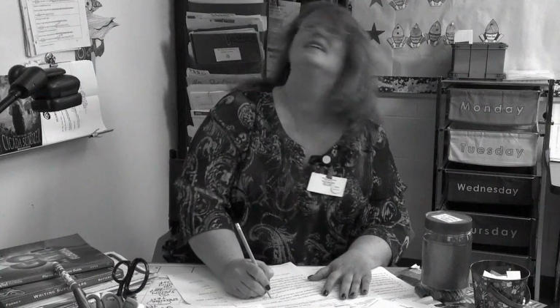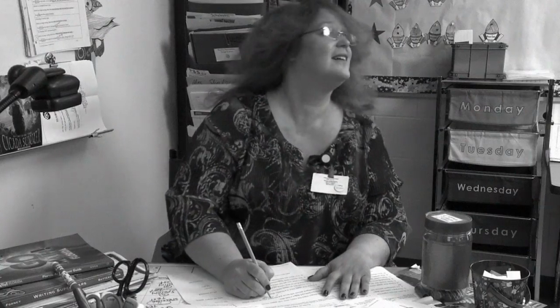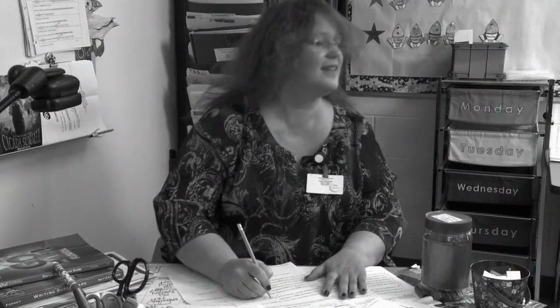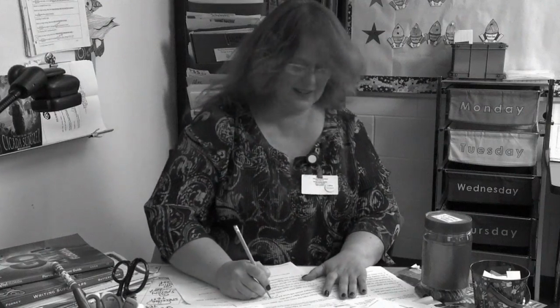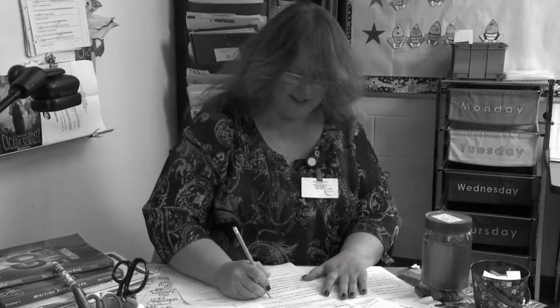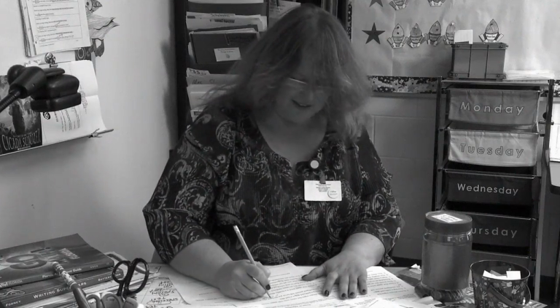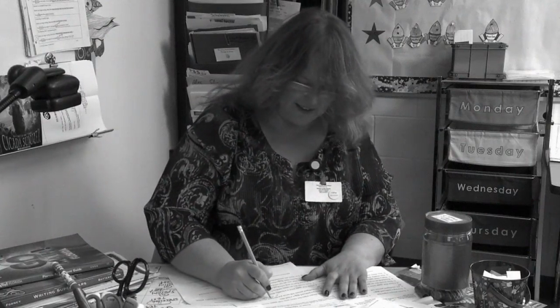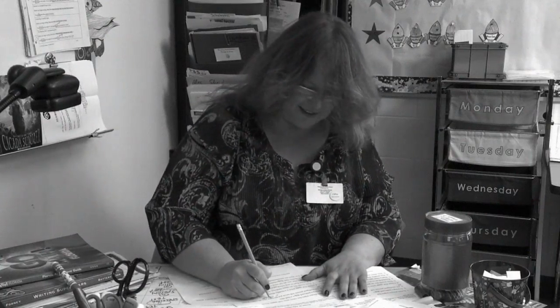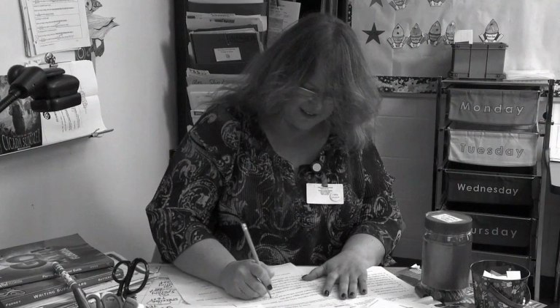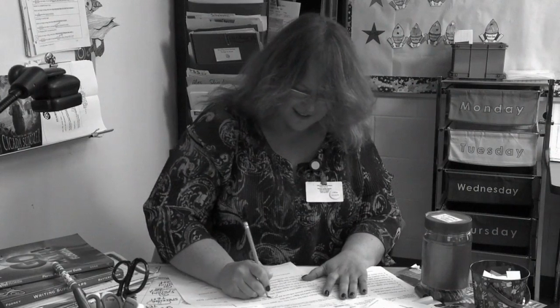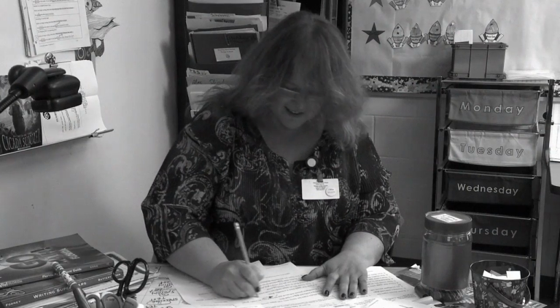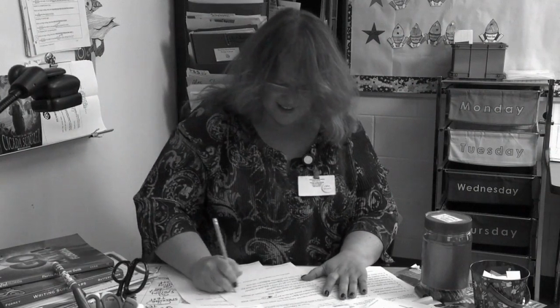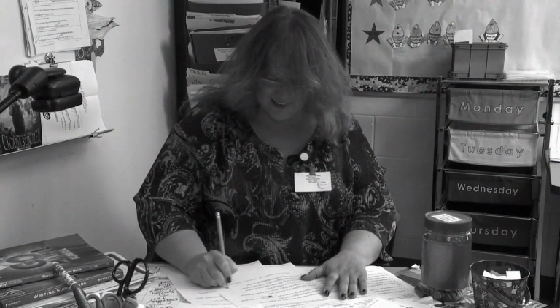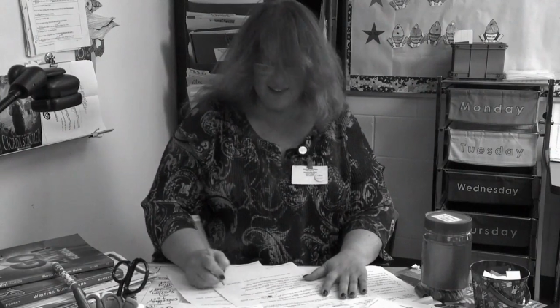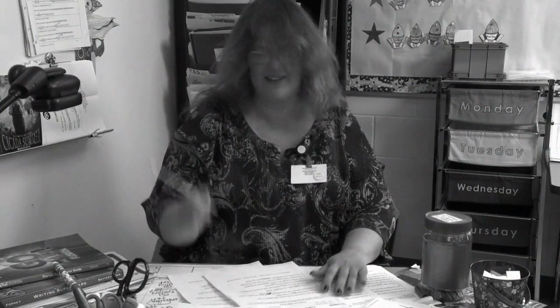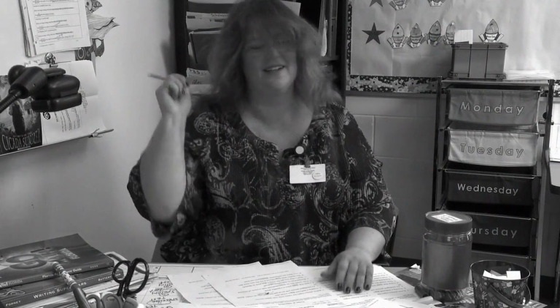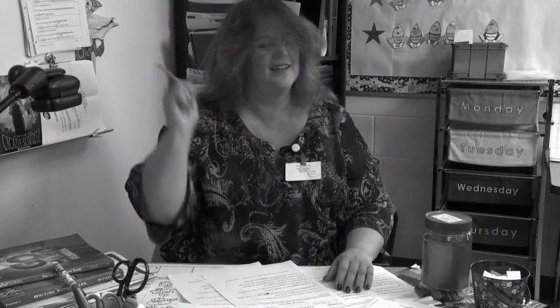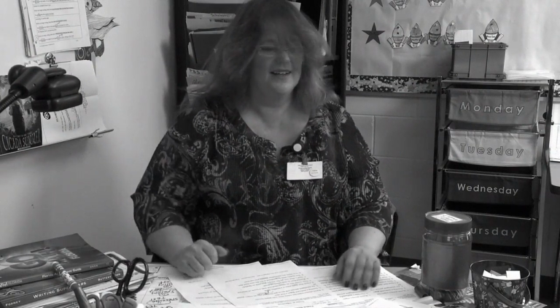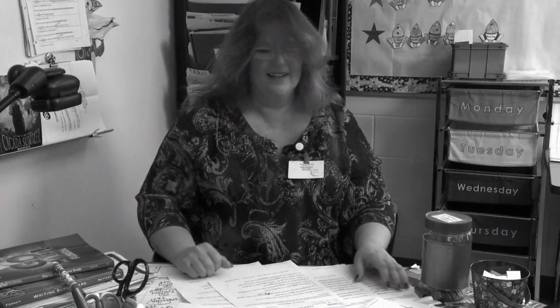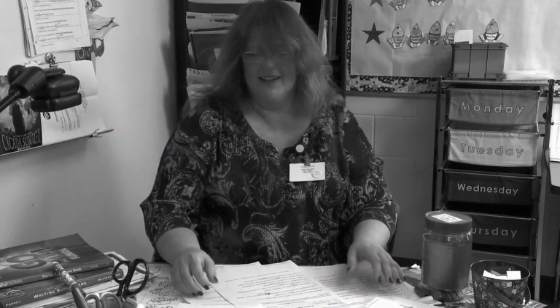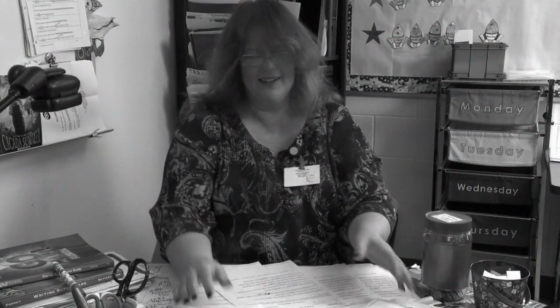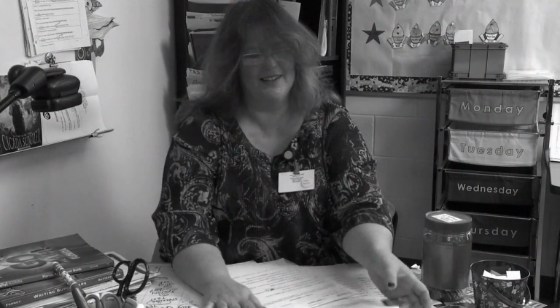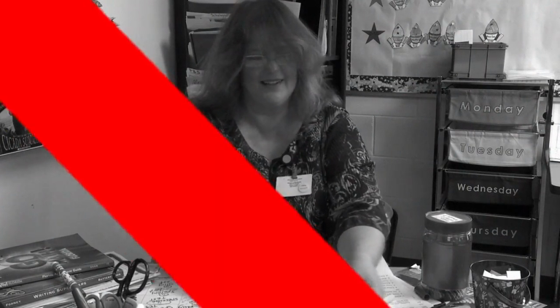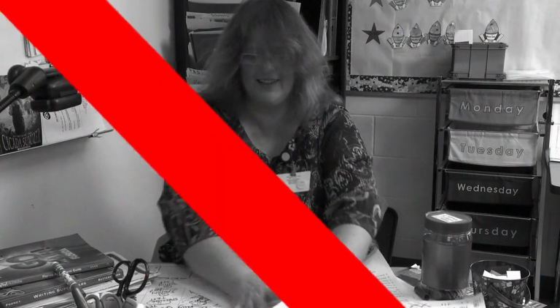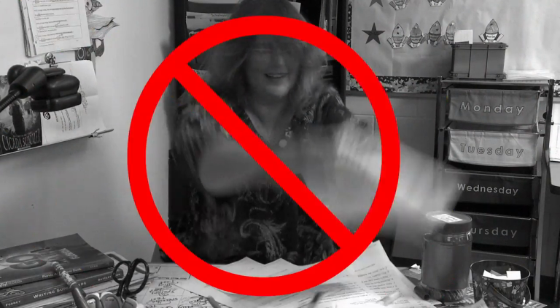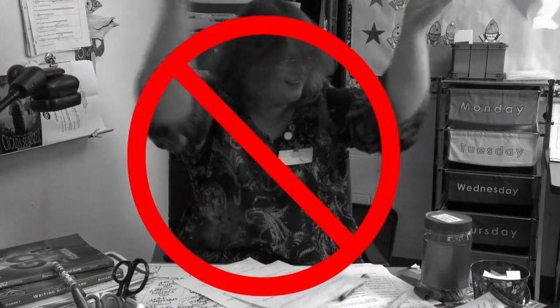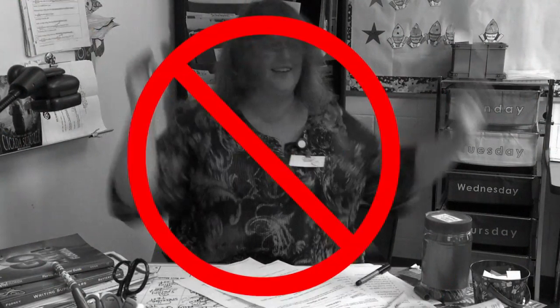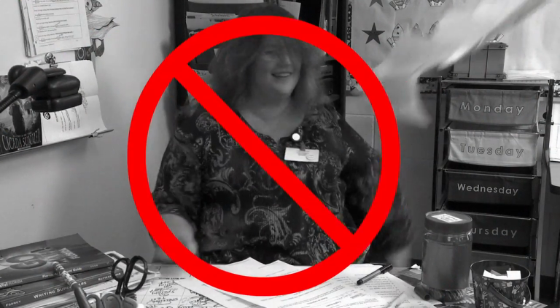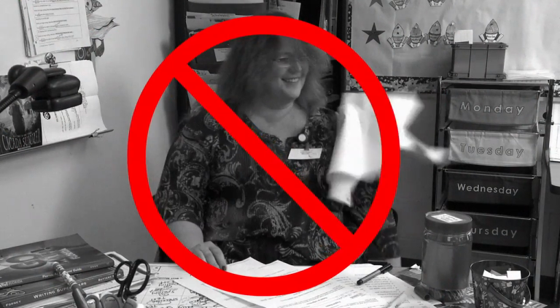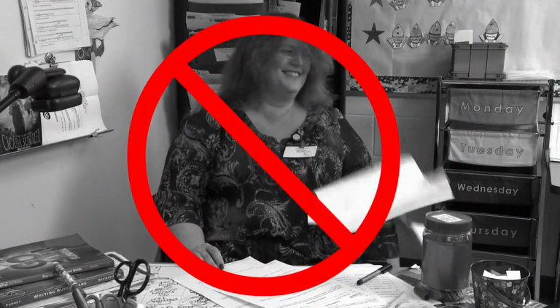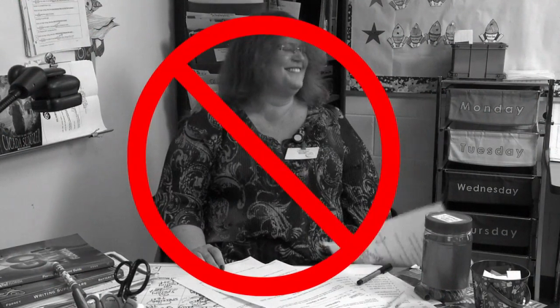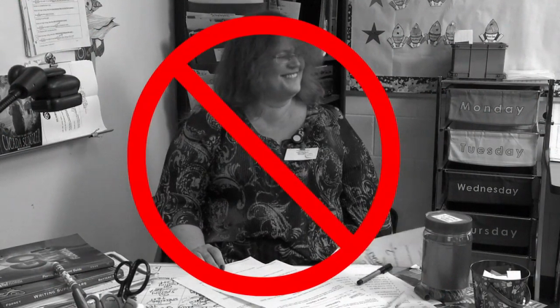Grading papers all night have you in a squeeze? The Mobile Laptop Cart's Smart Response System makes it a breeze.